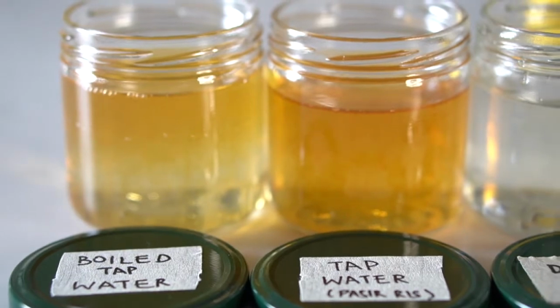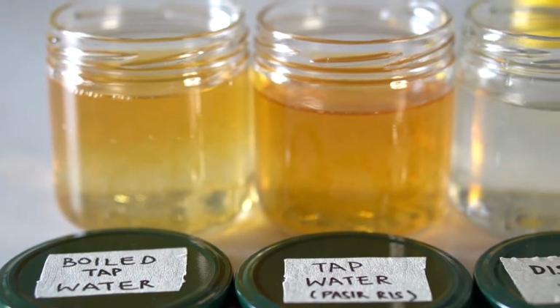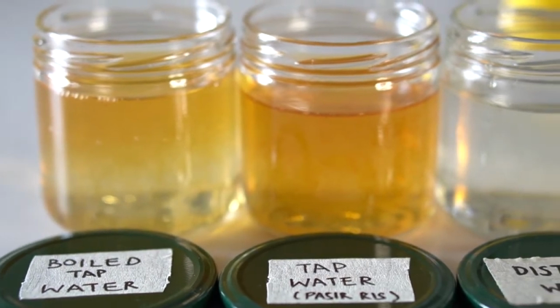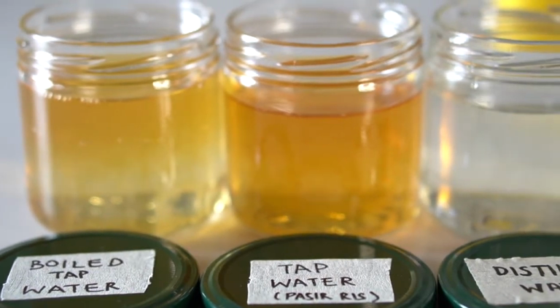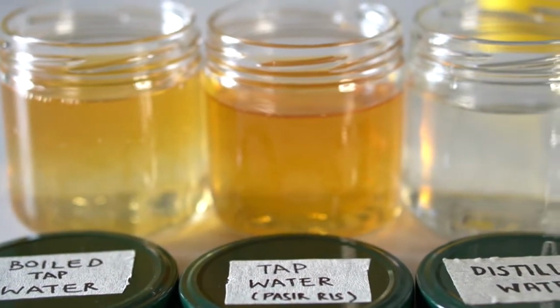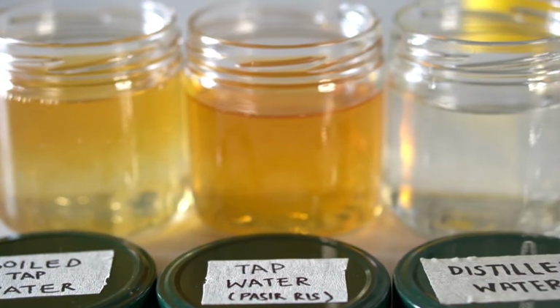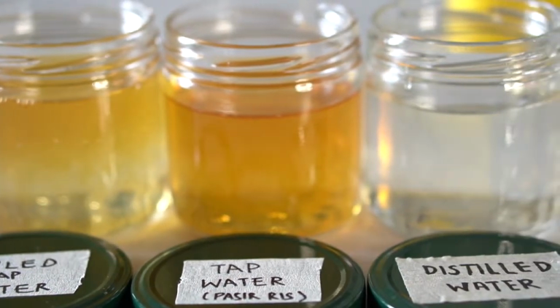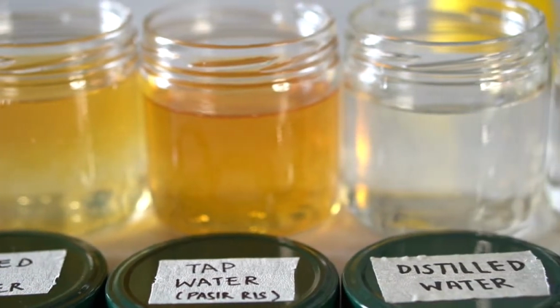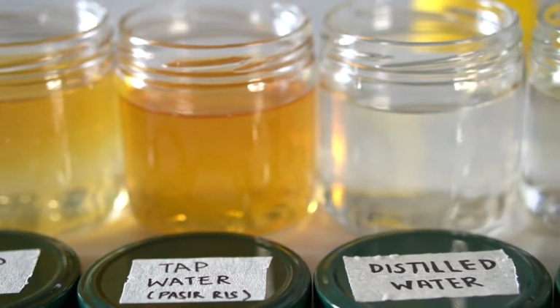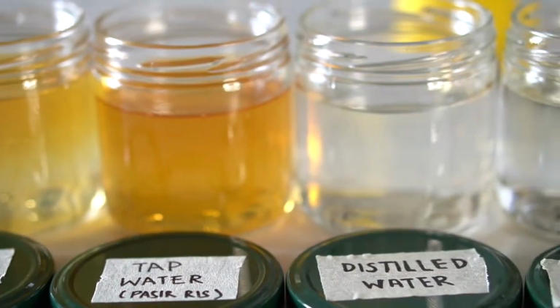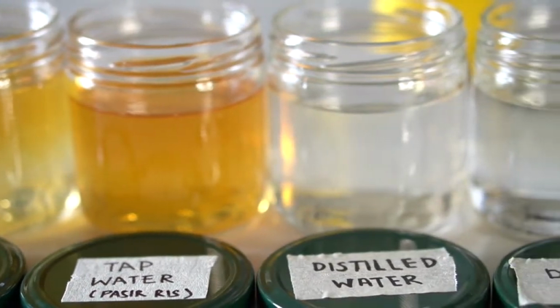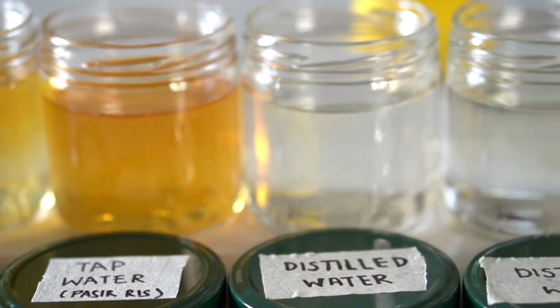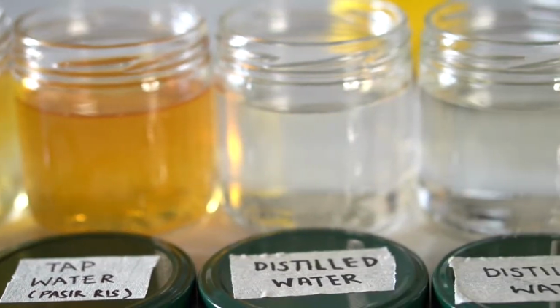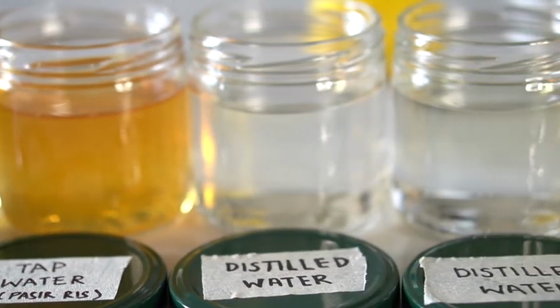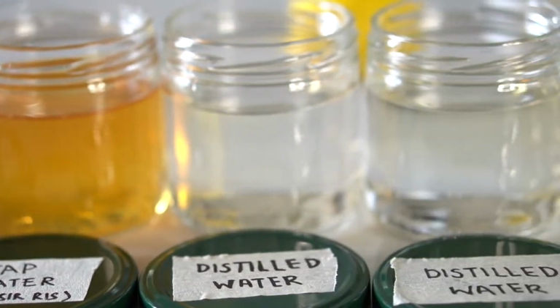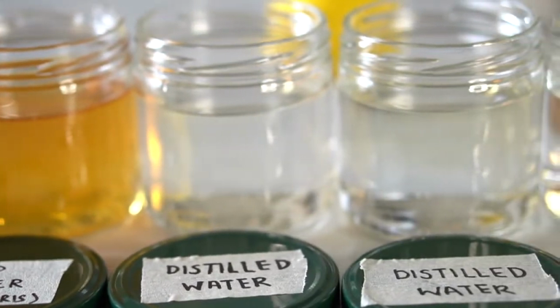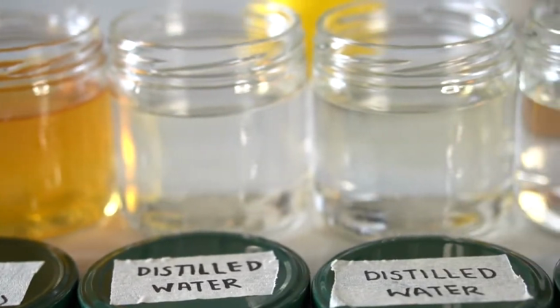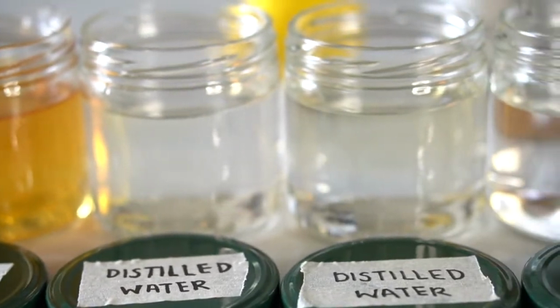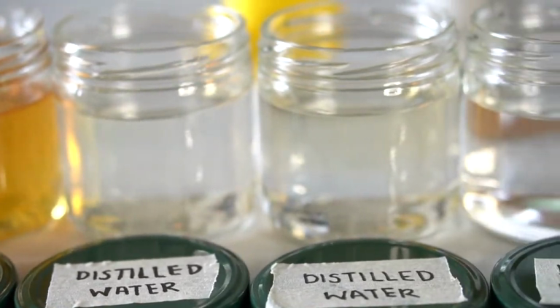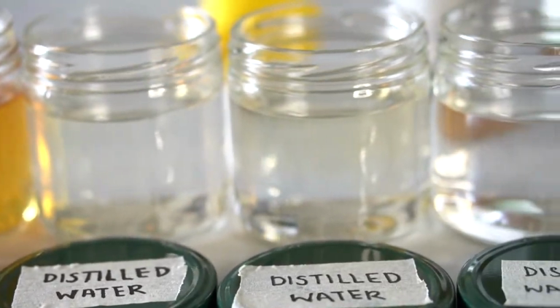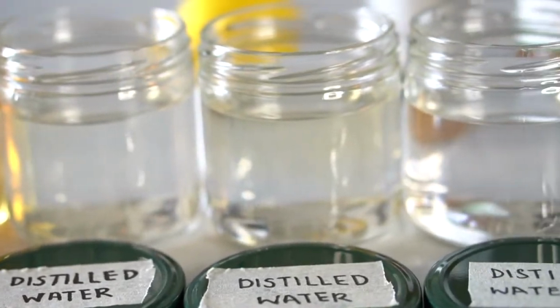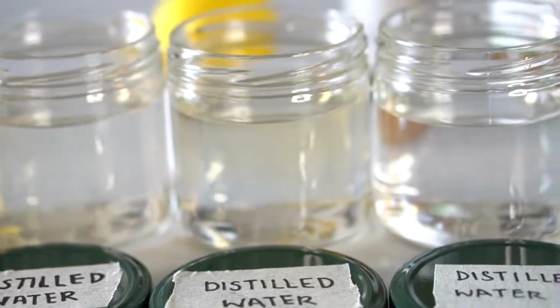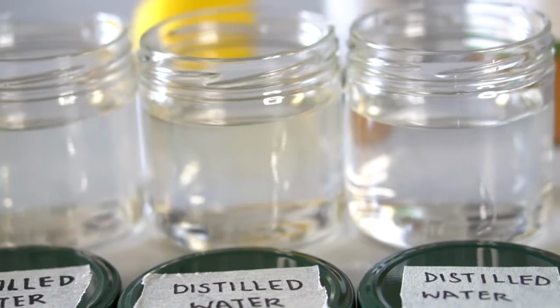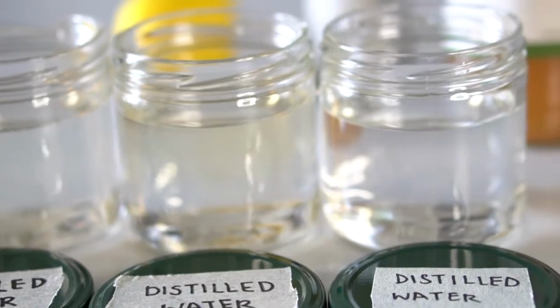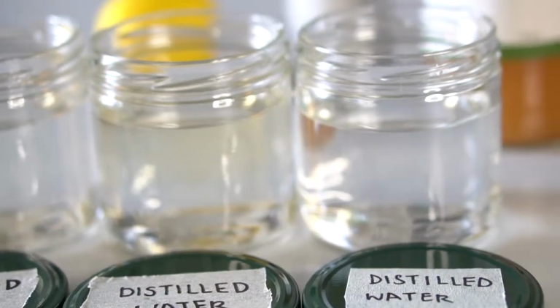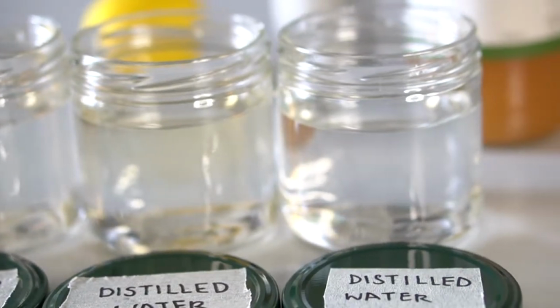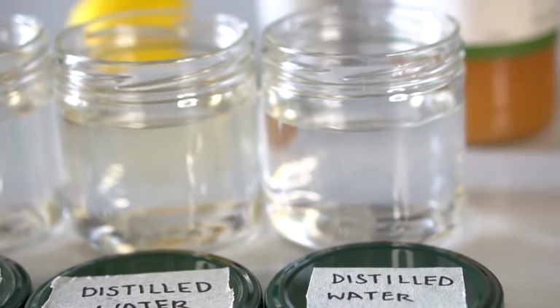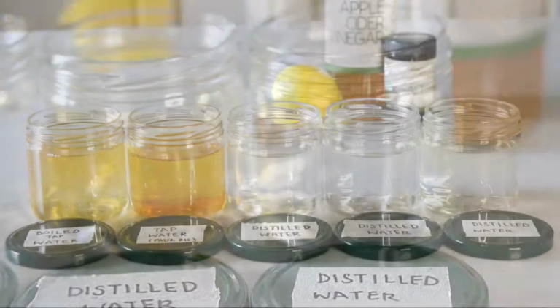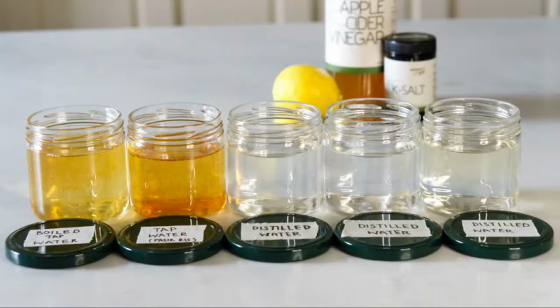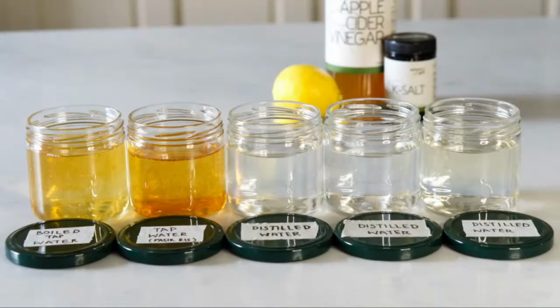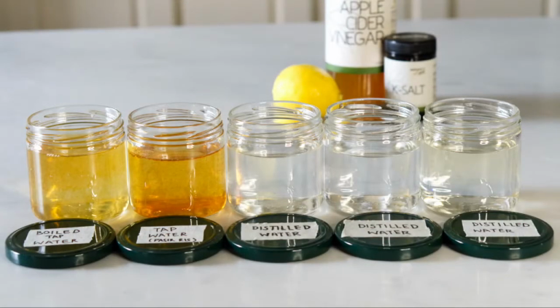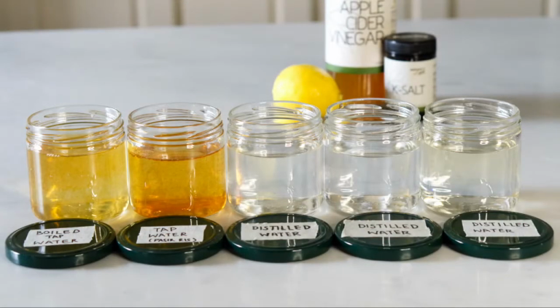So which cup of water would you drink? The choice is clear.